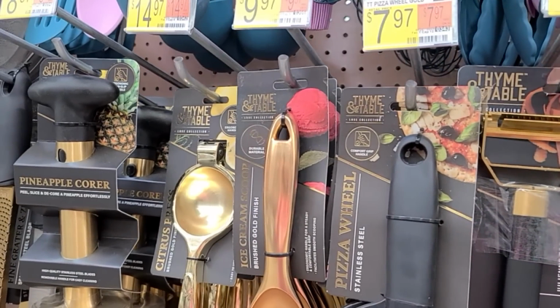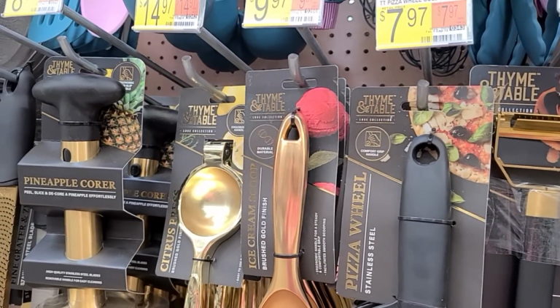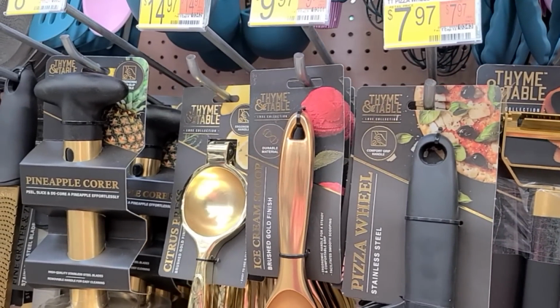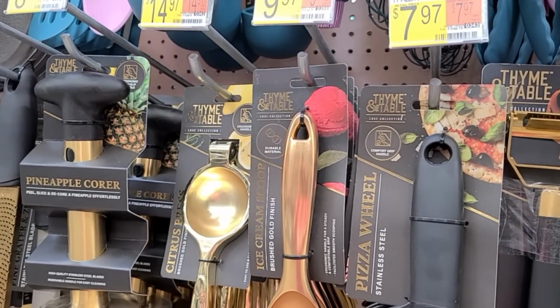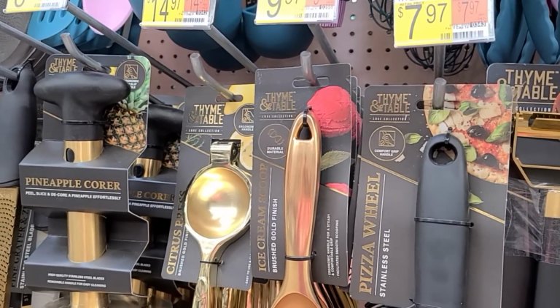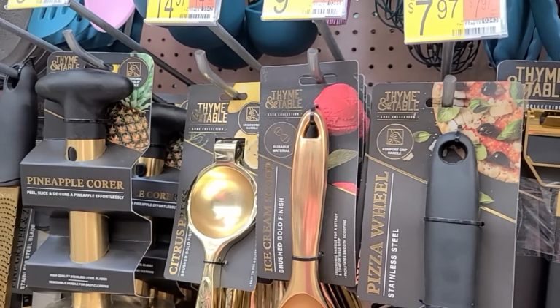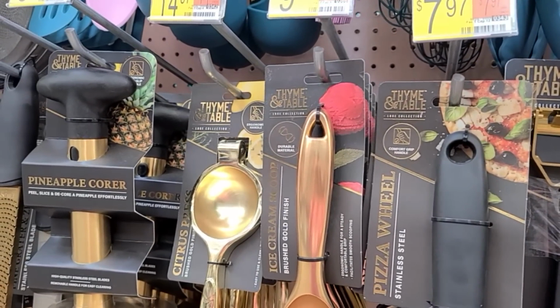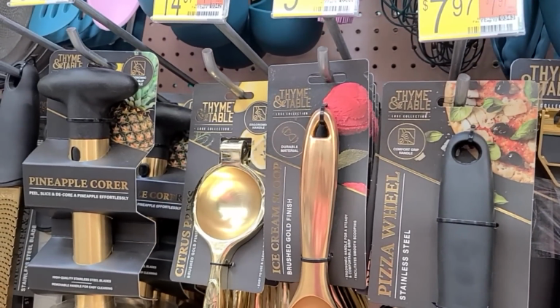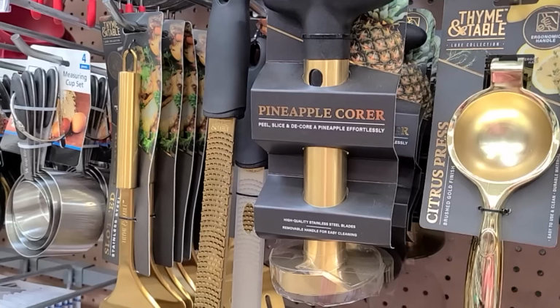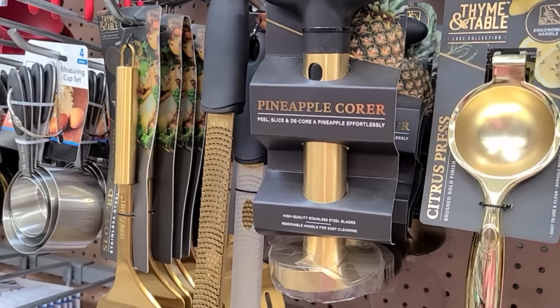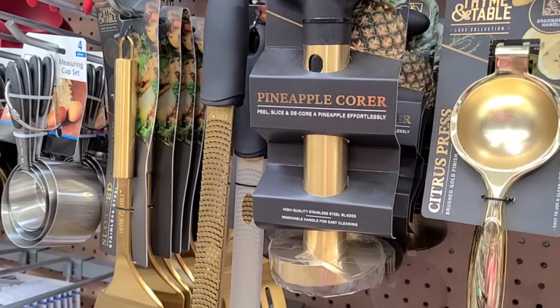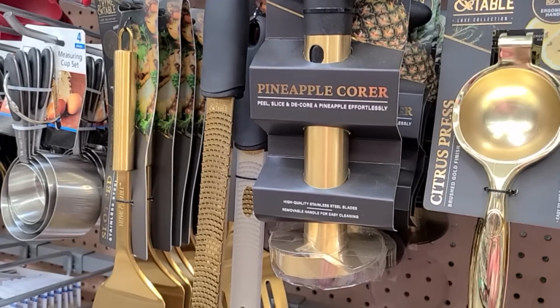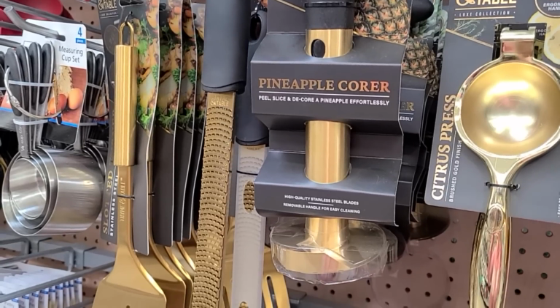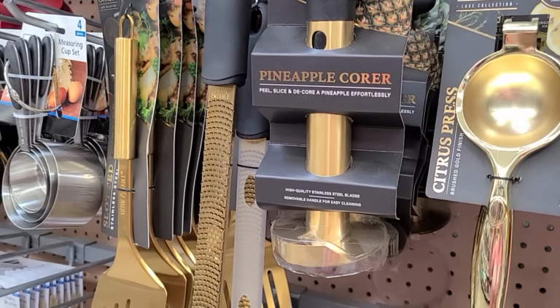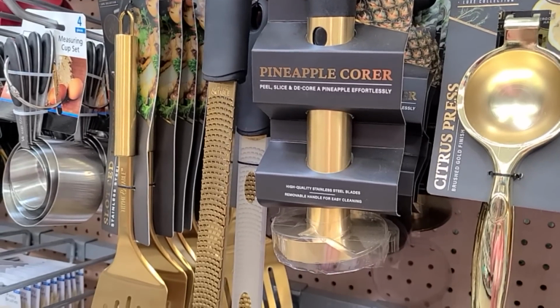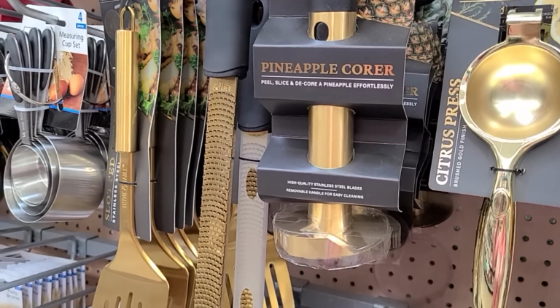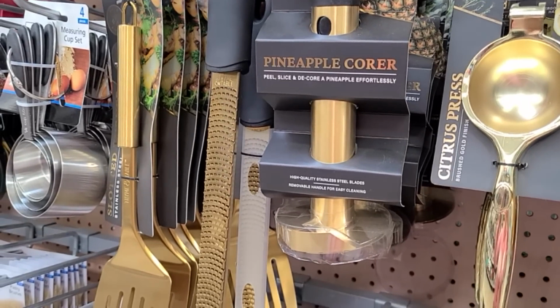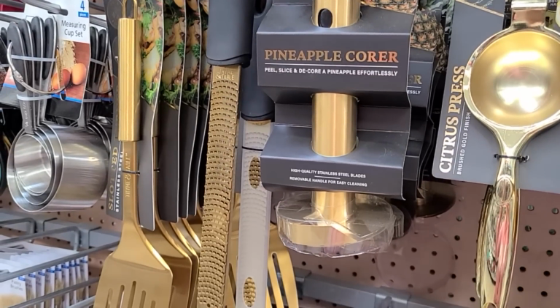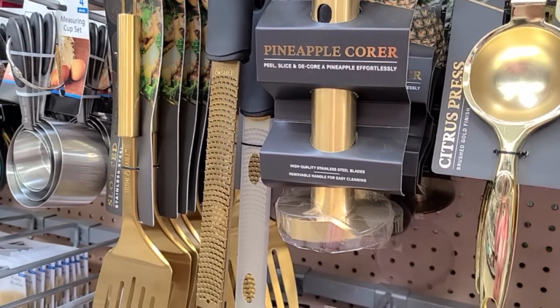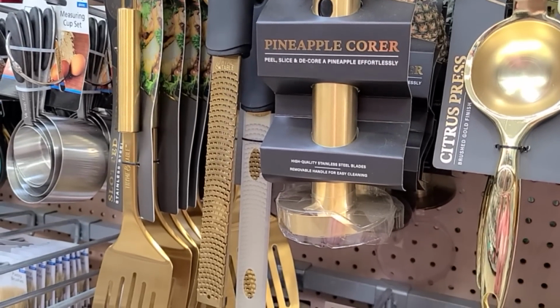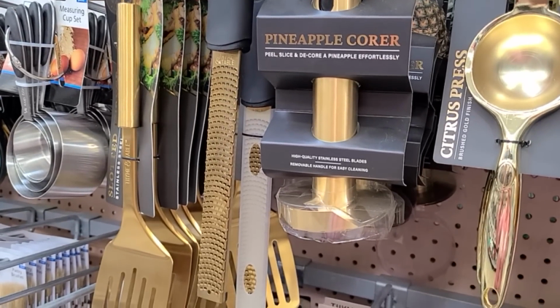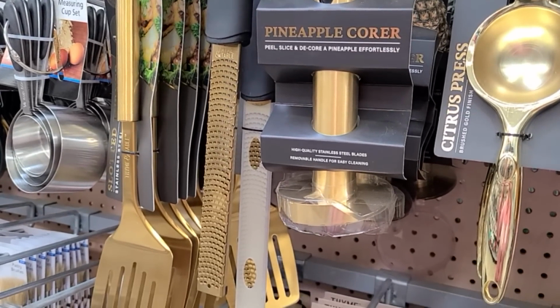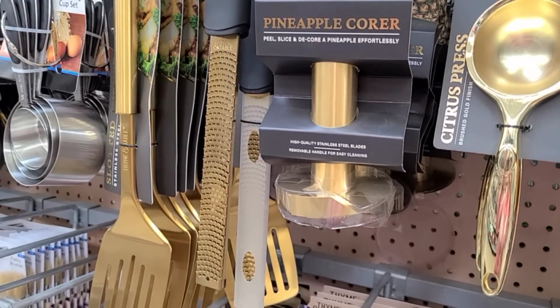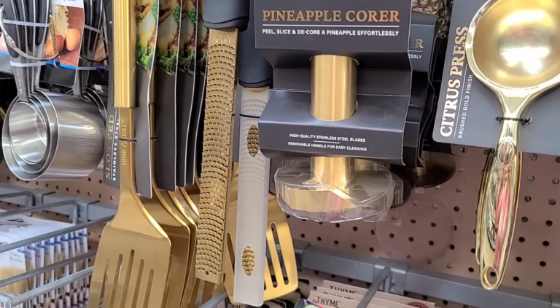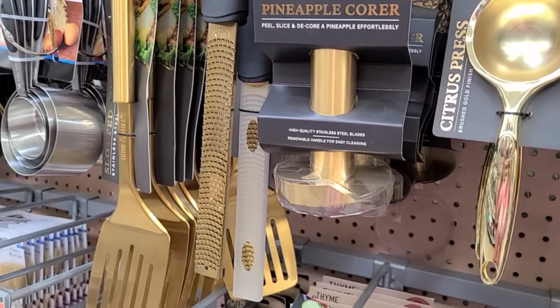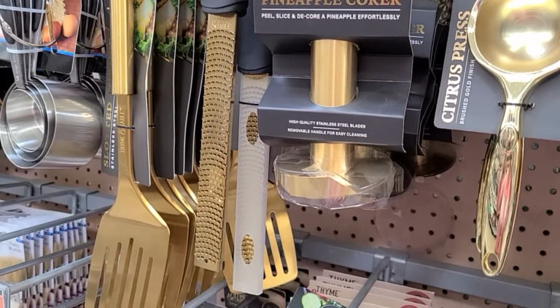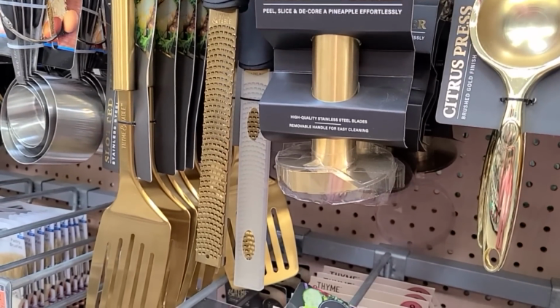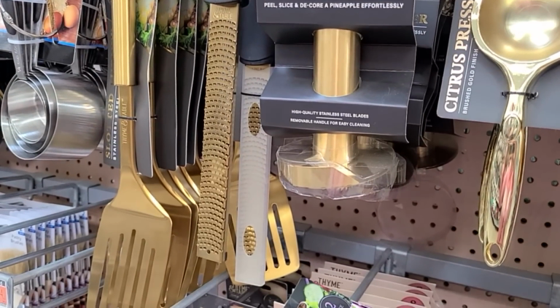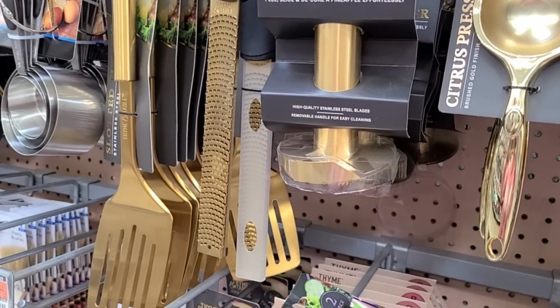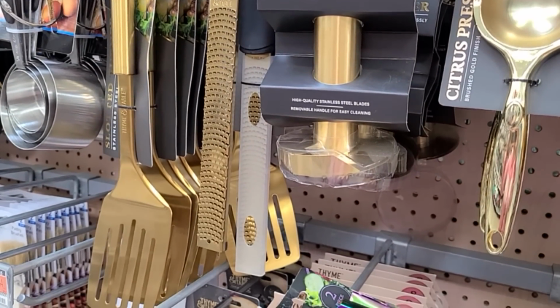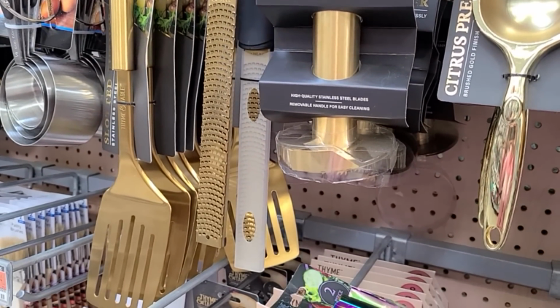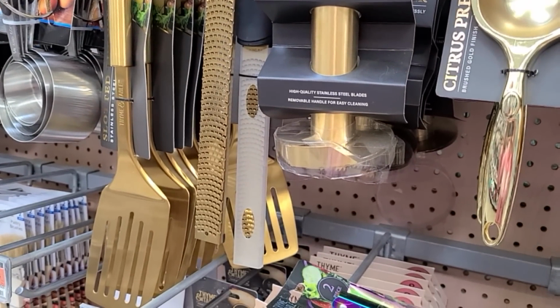I'm going to show you just a few more items that caught my eye and then we'll head home and I'll show you what I brought home with me.